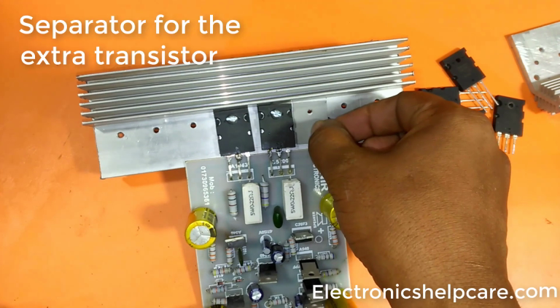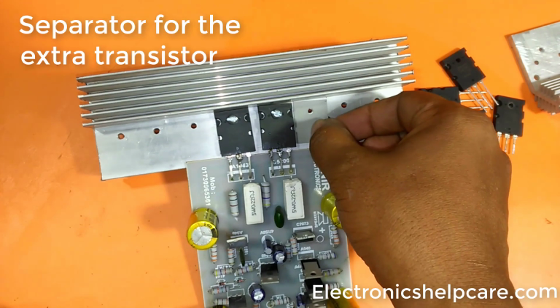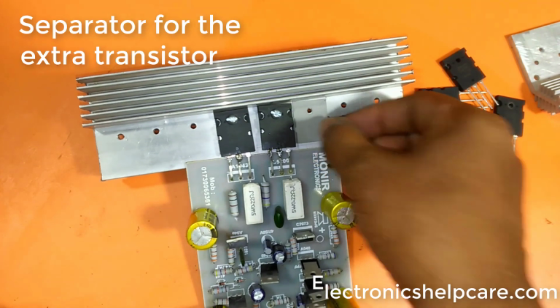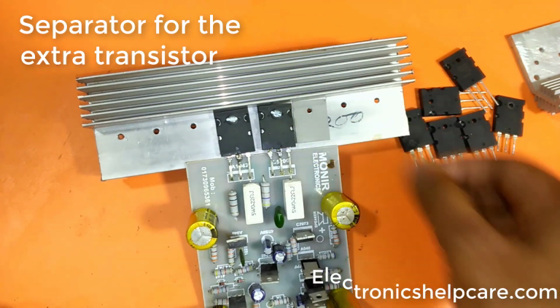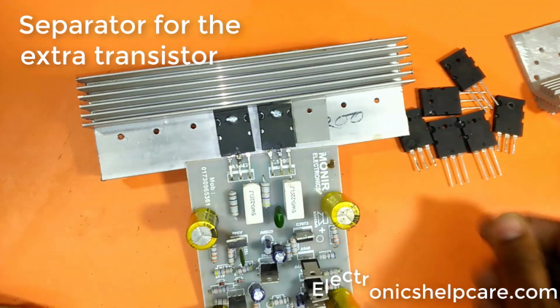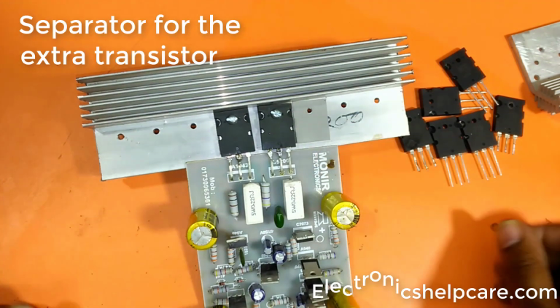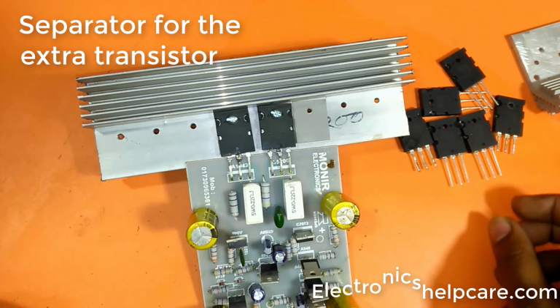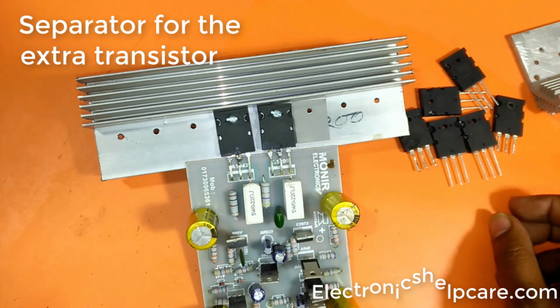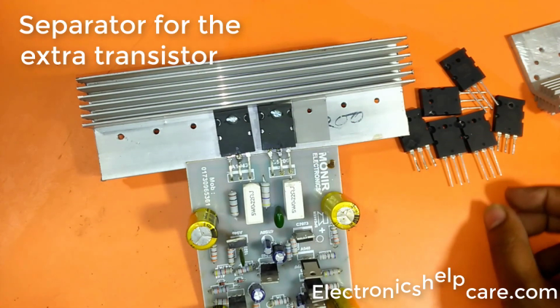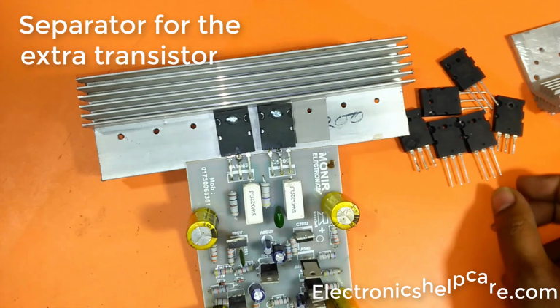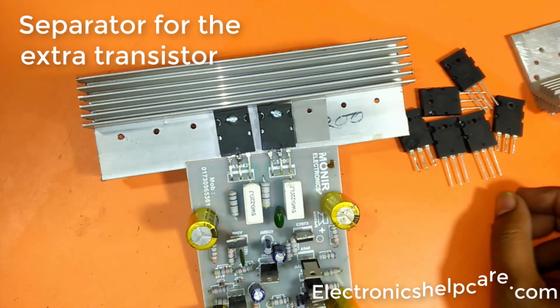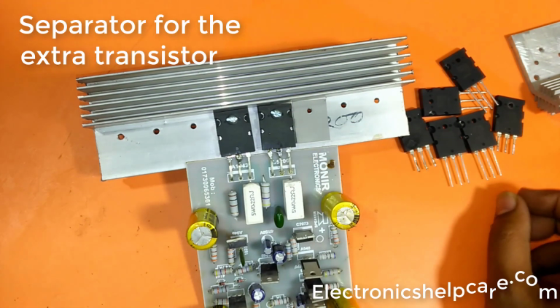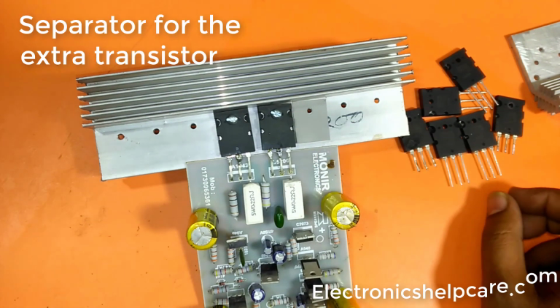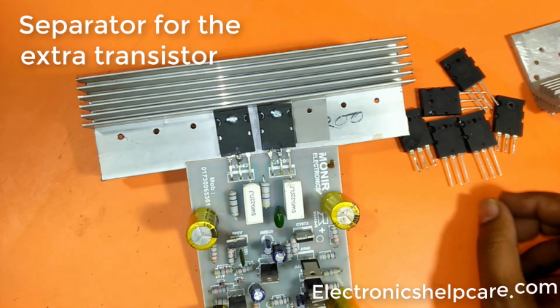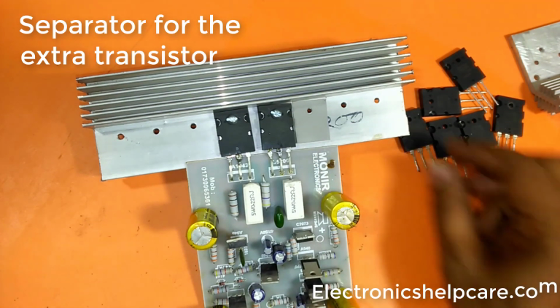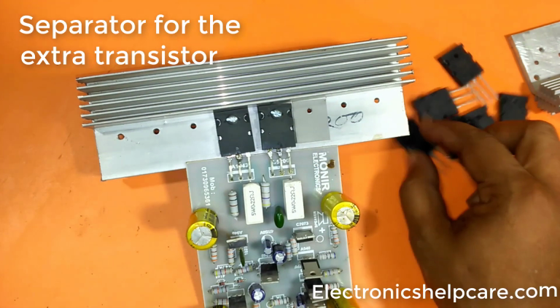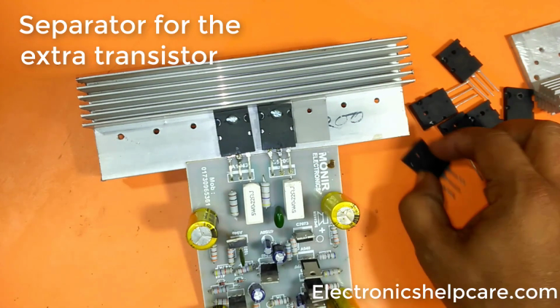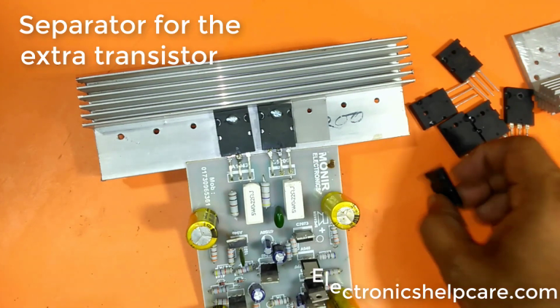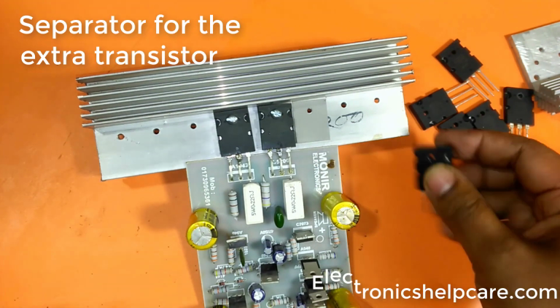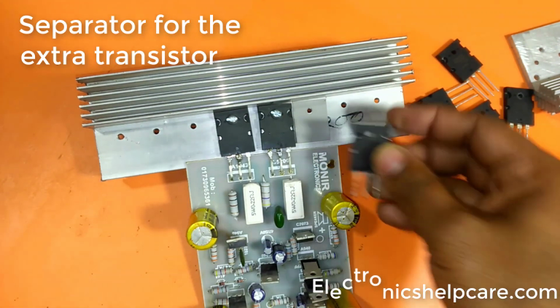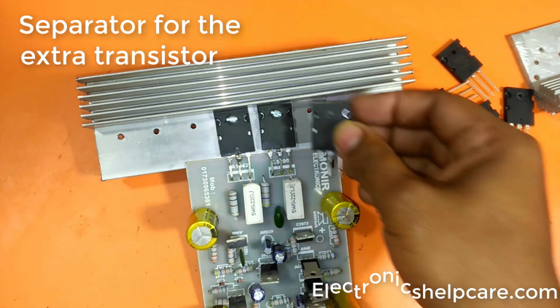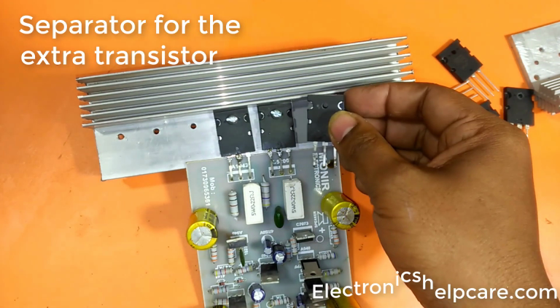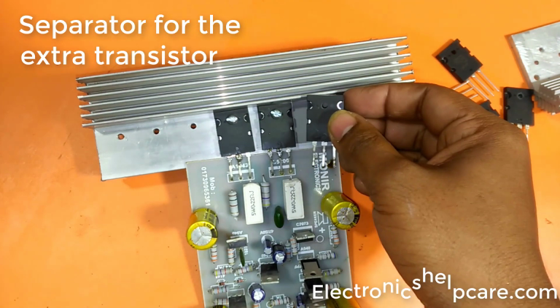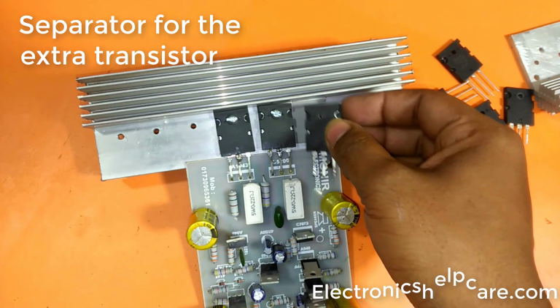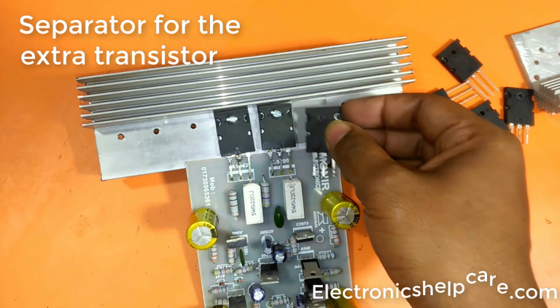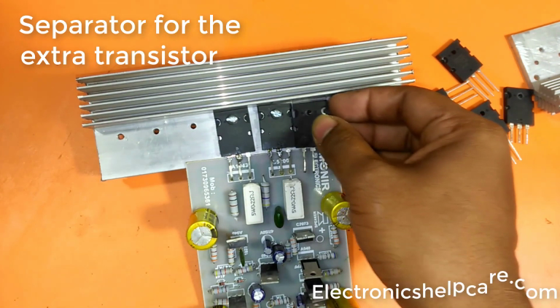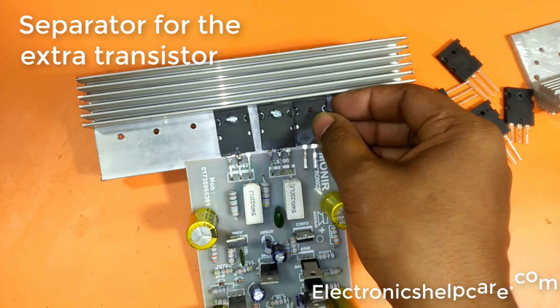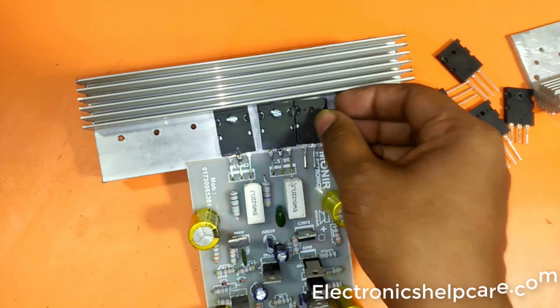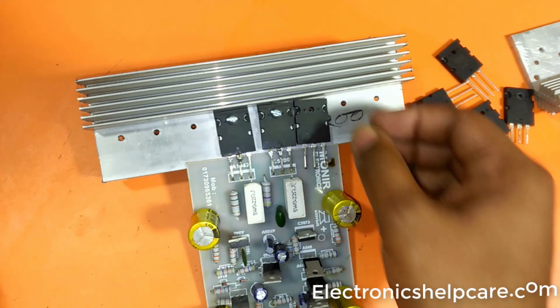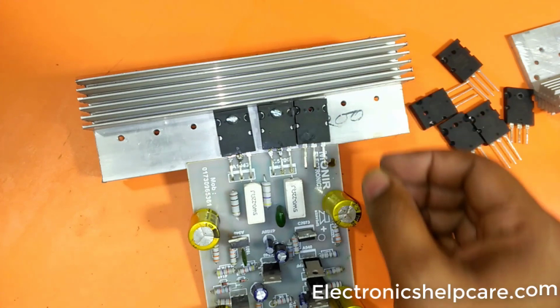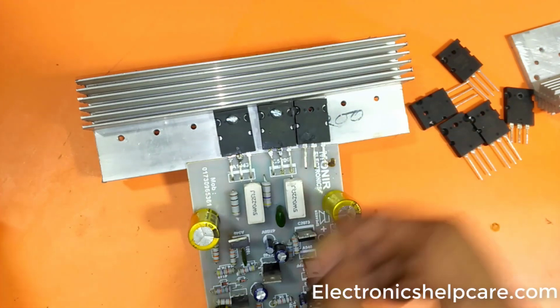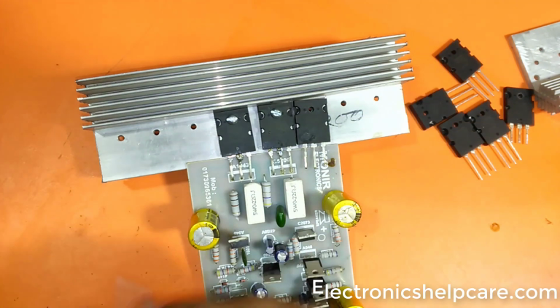Separator for the extra transistor. This one uses a 0.22 ohm resistor.